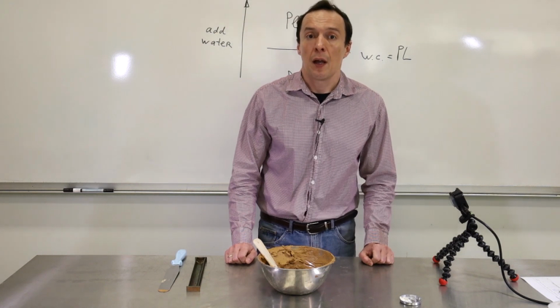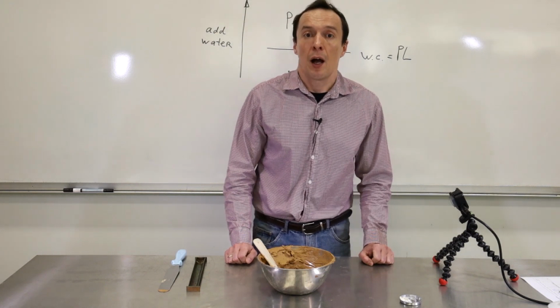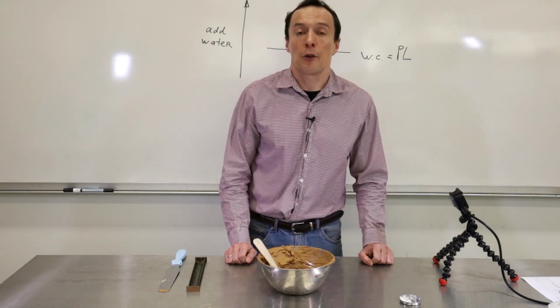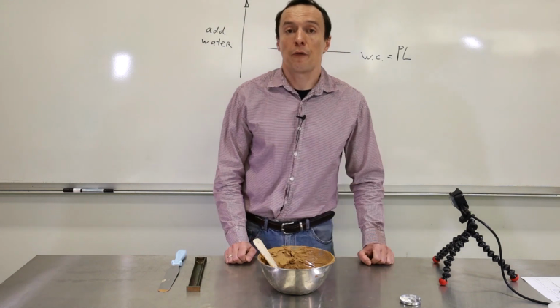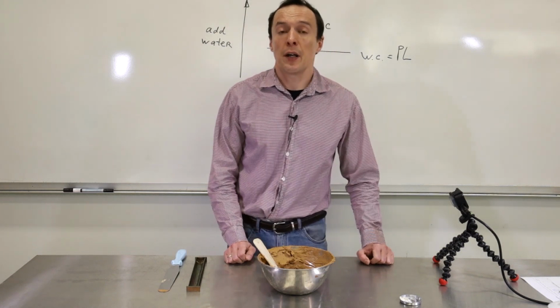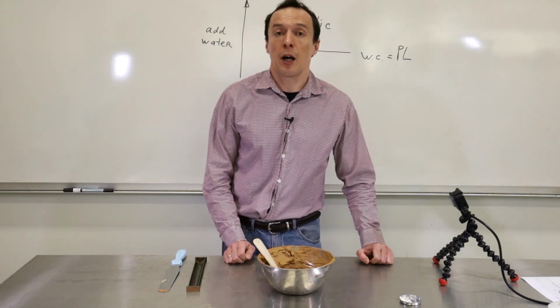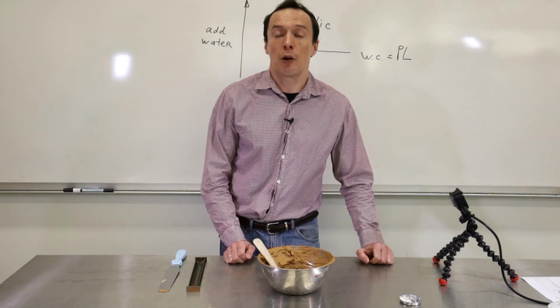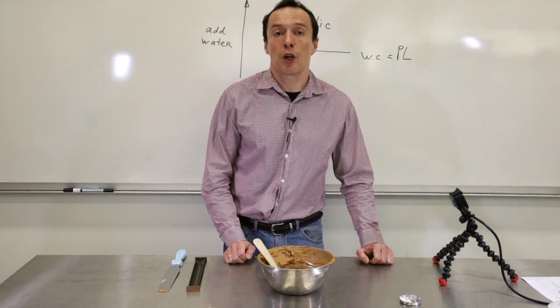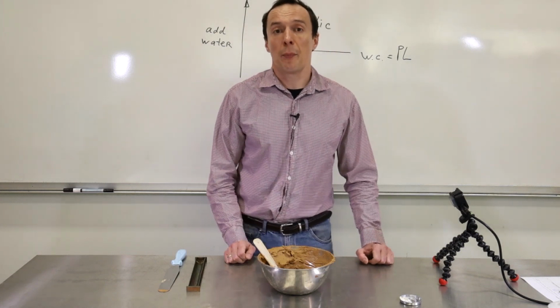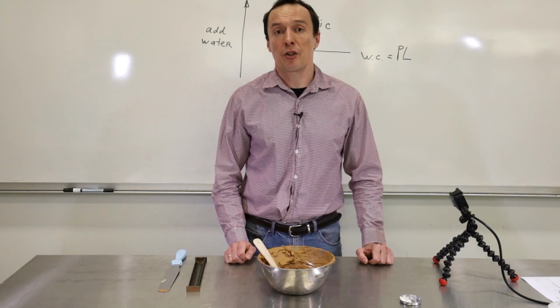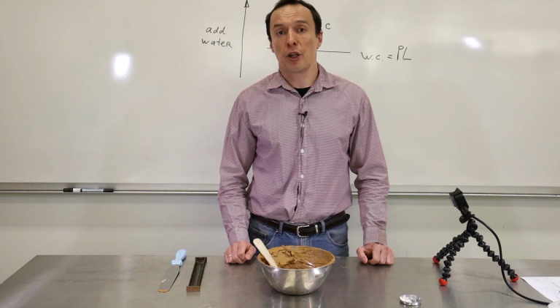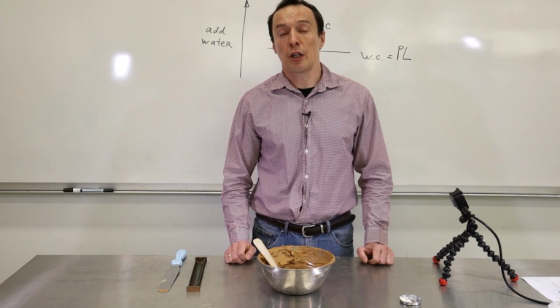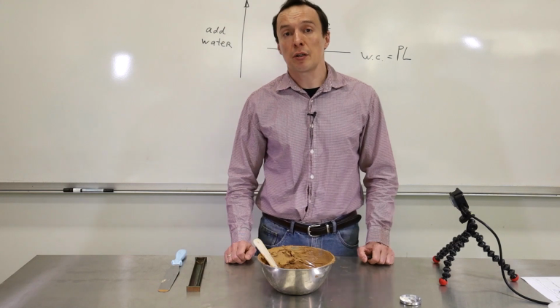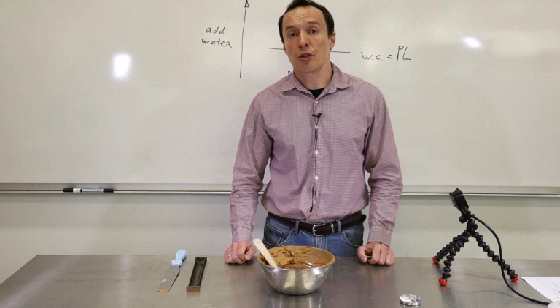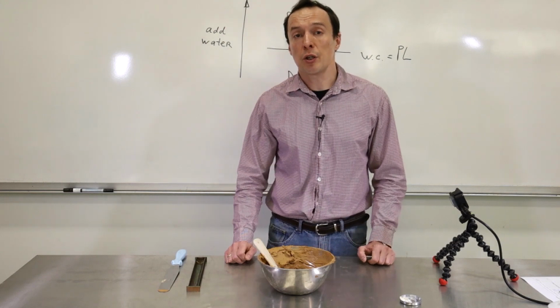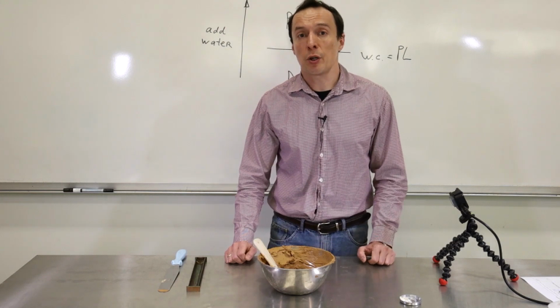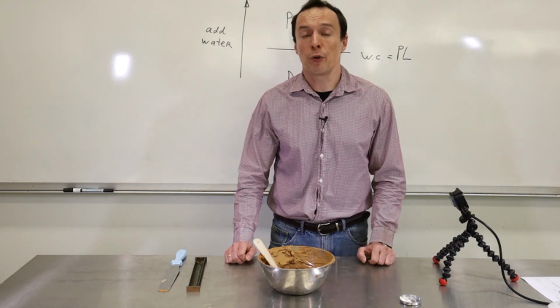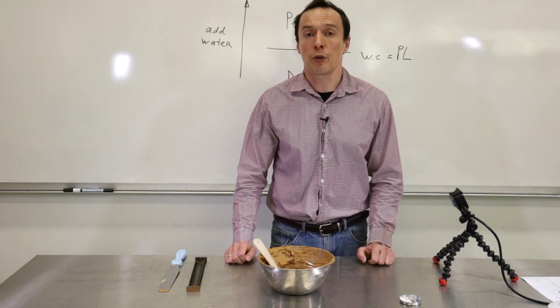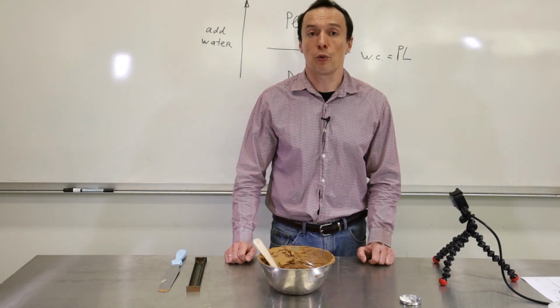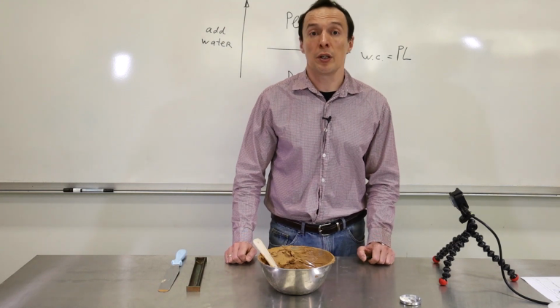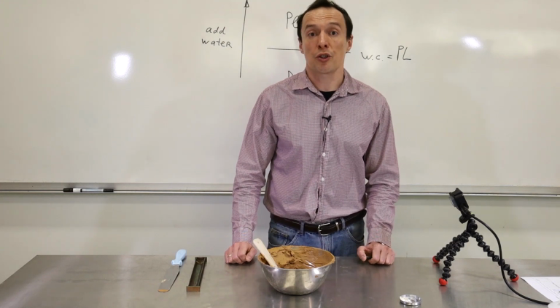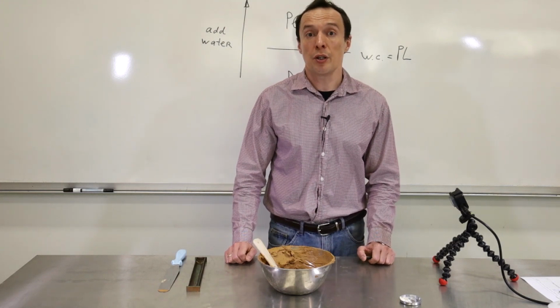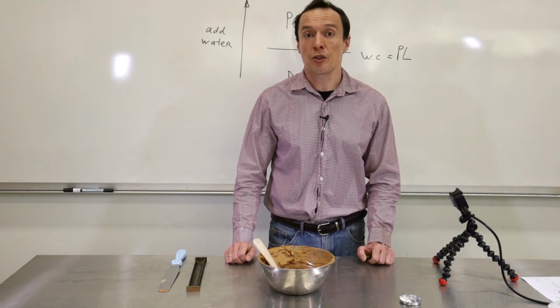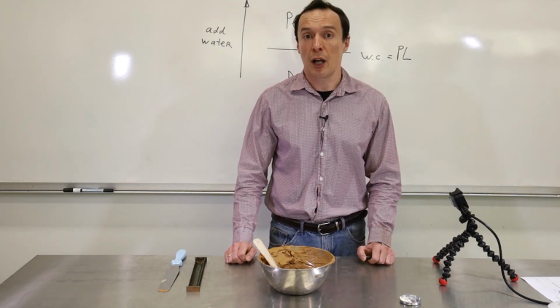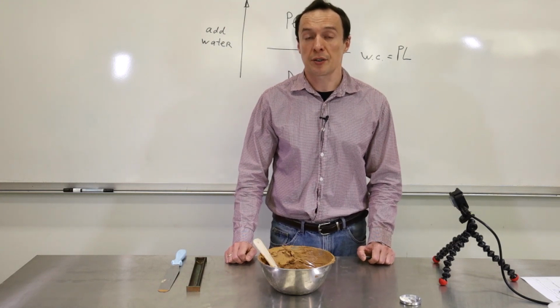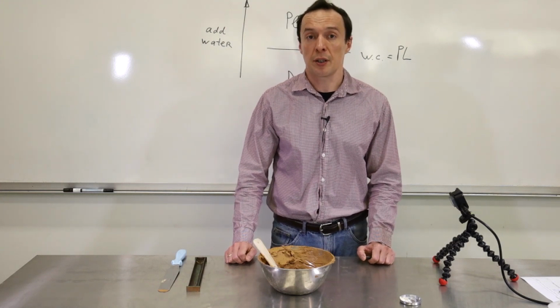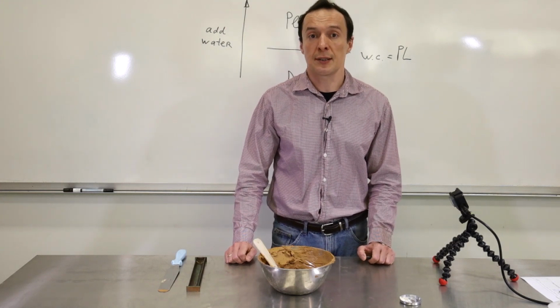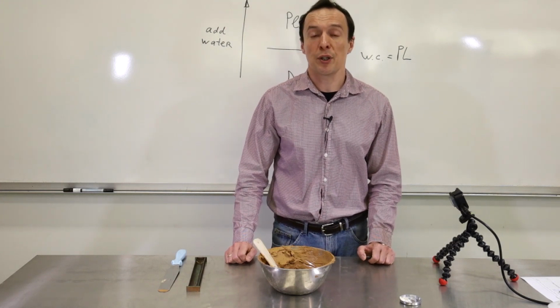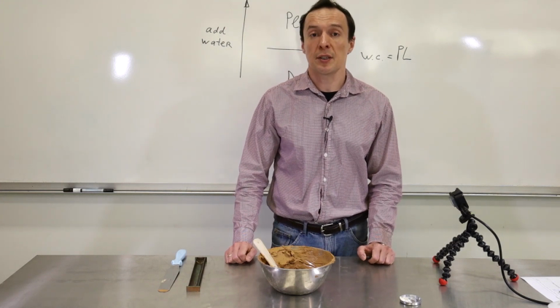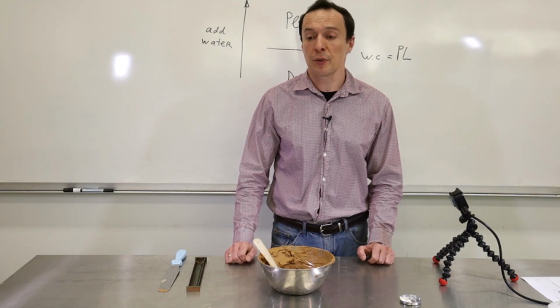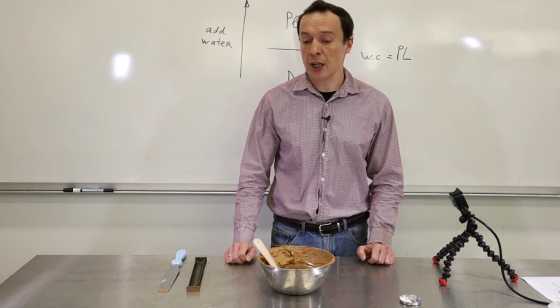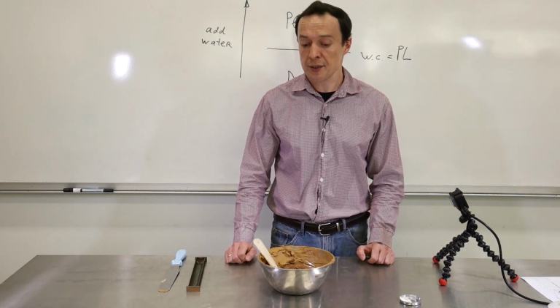To find out how much it can shrink, we can do a linear shrinkage test. It's a pretty simple test.